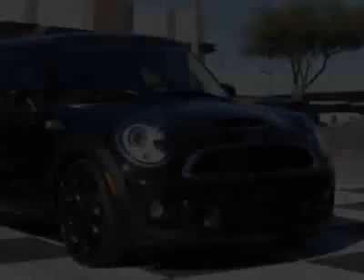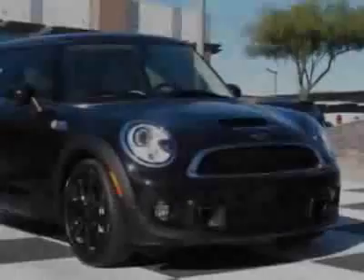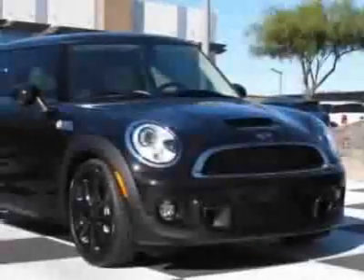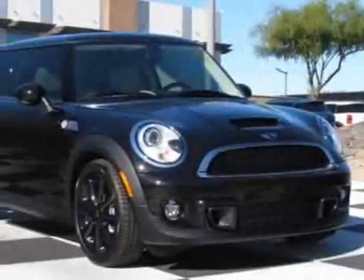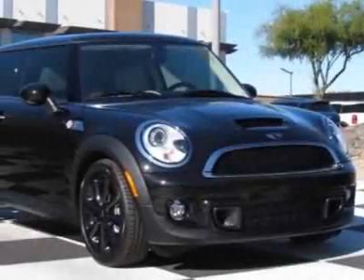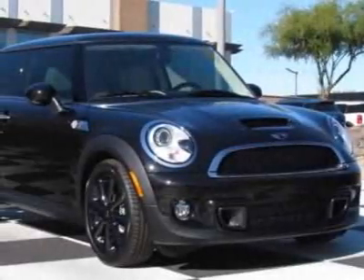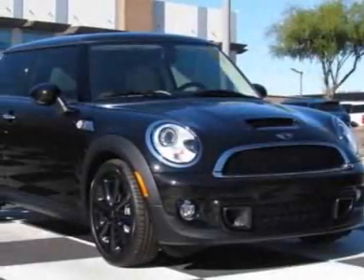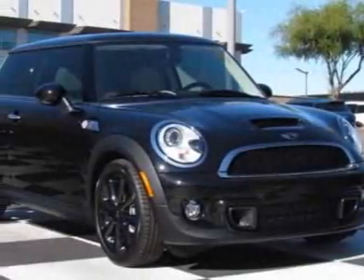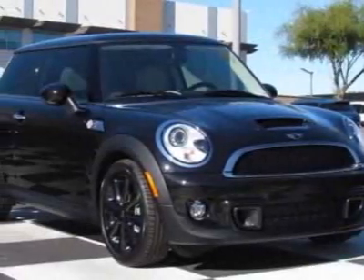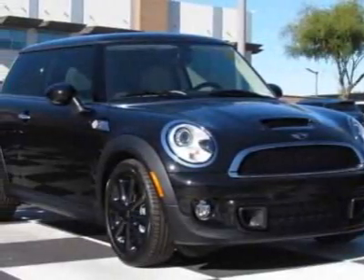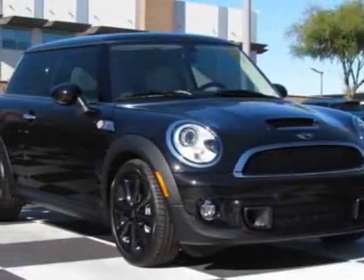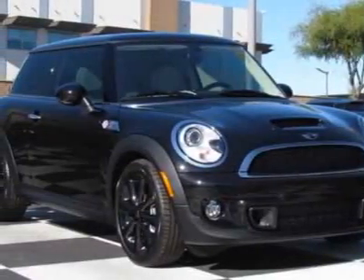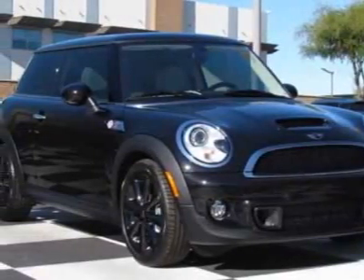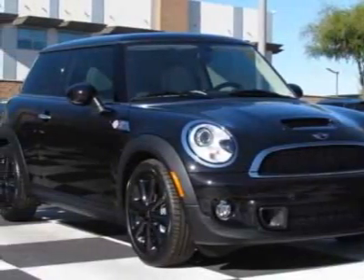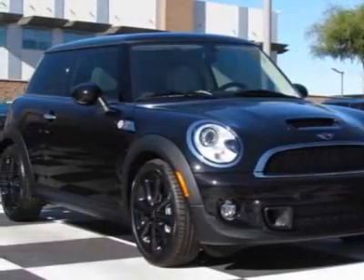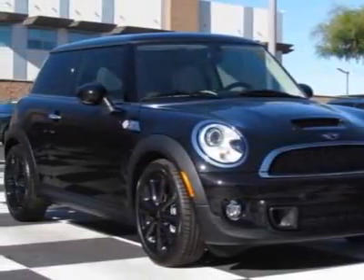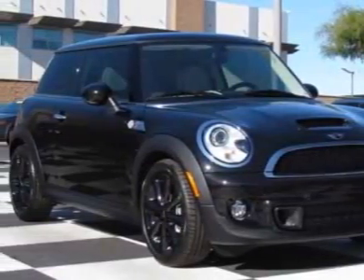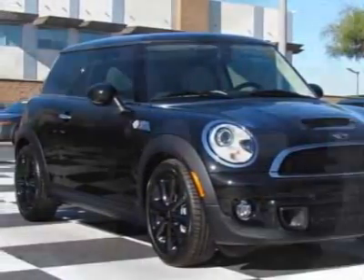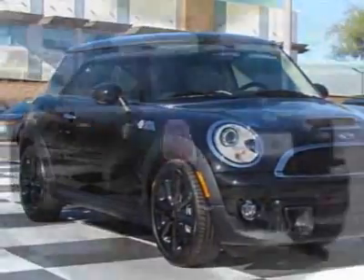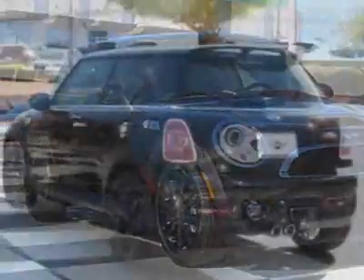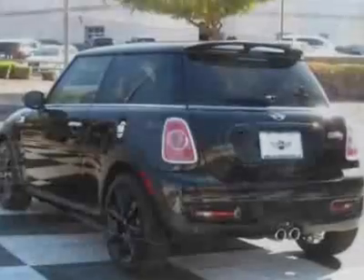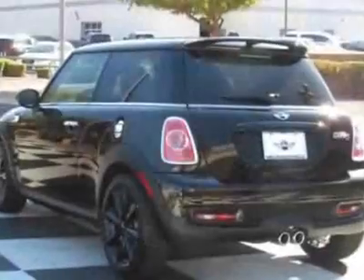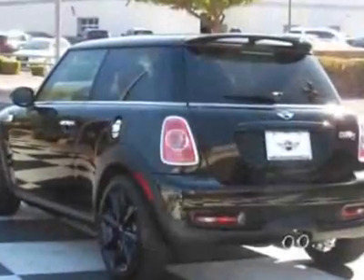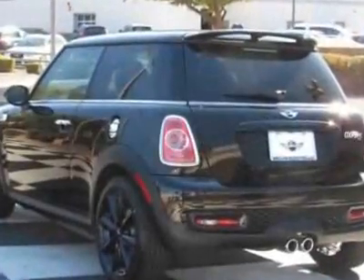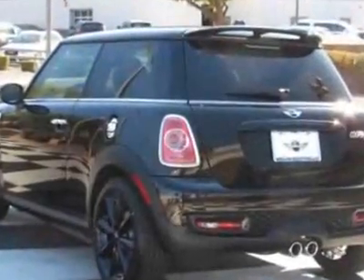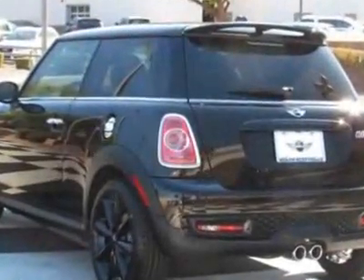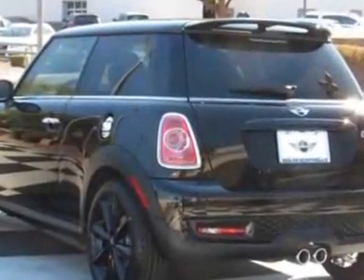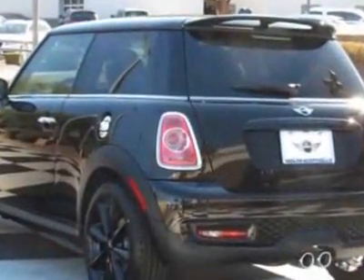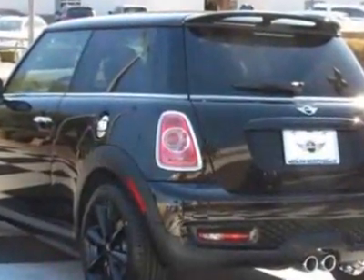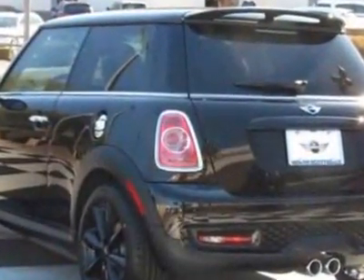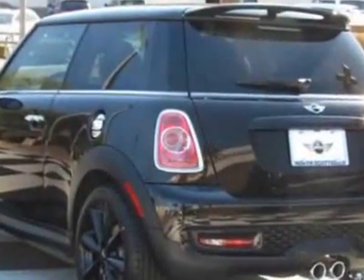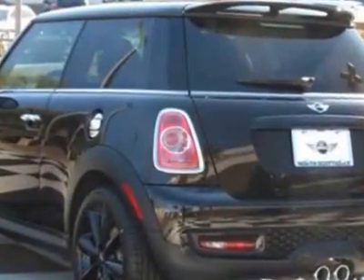Check out this new 2012 Mini Cooper Hardtop. For your protection, this vehicle has a full factory warranty.